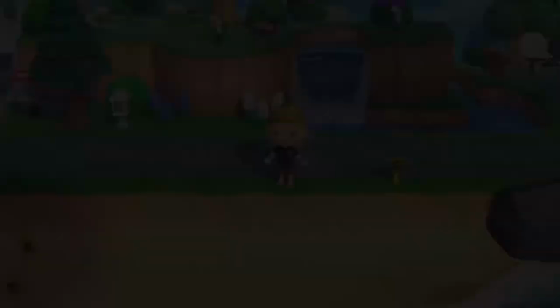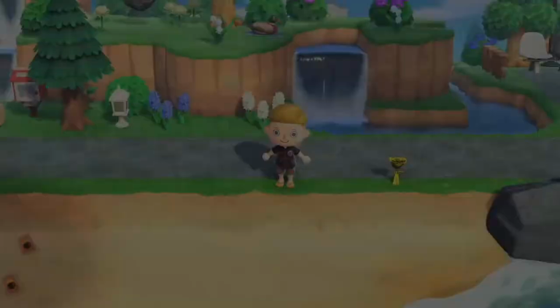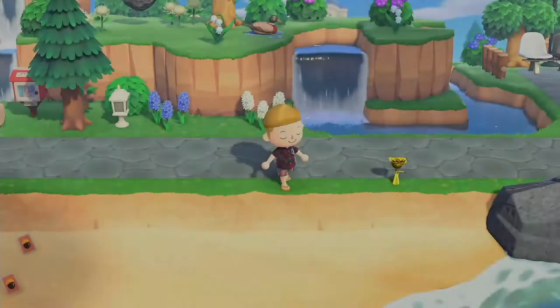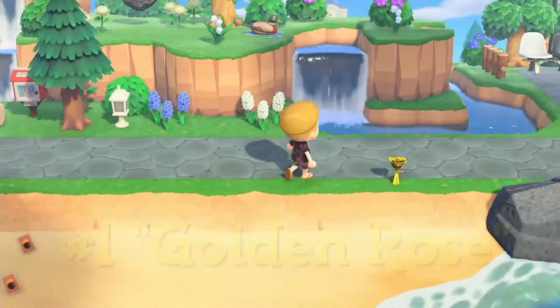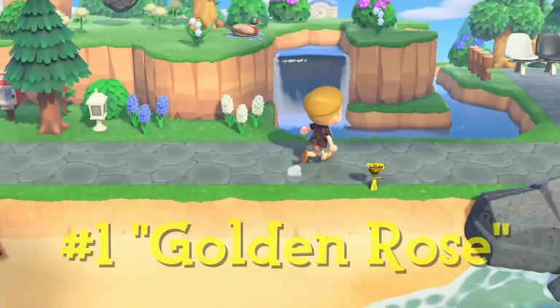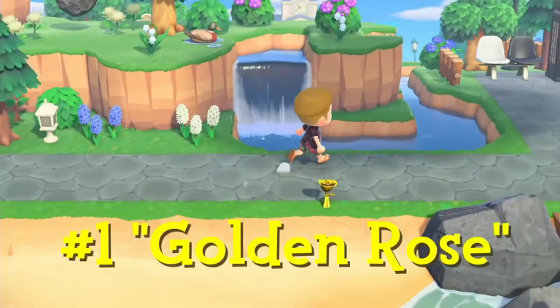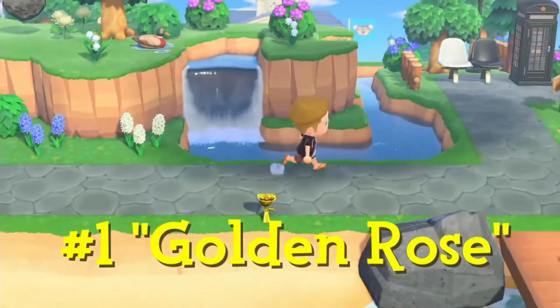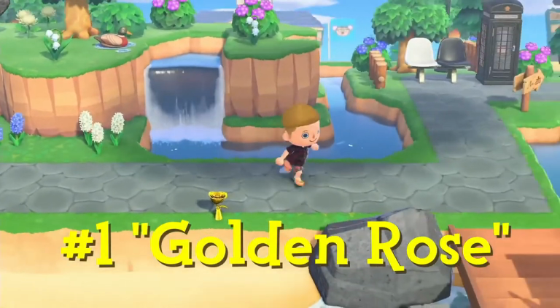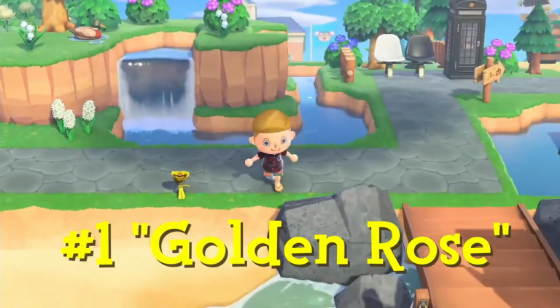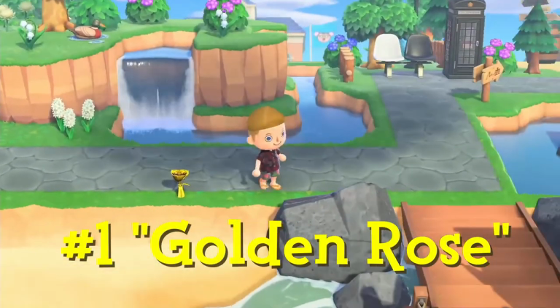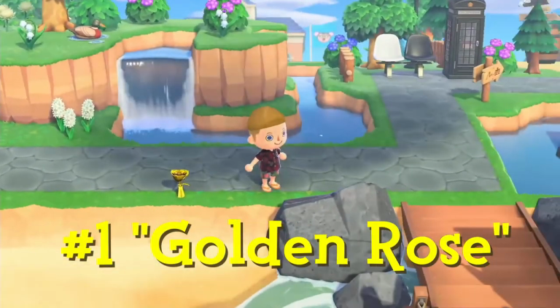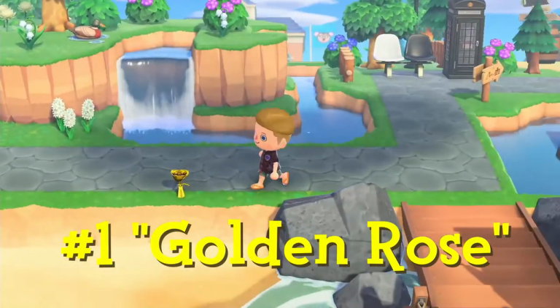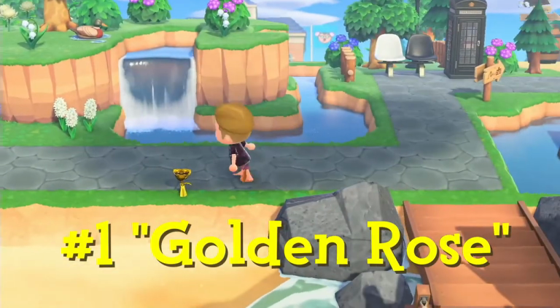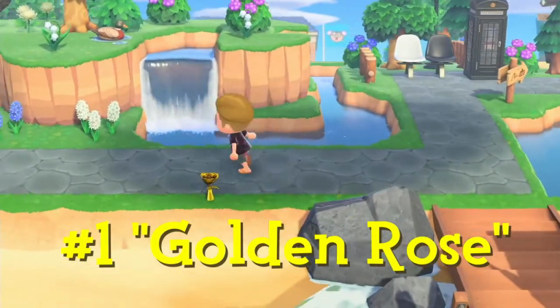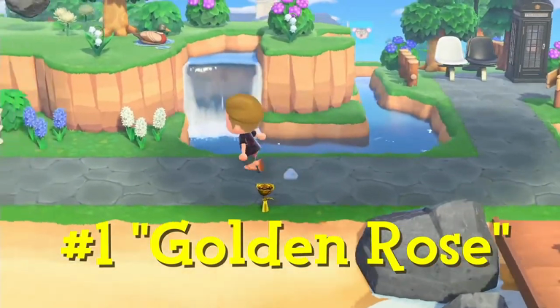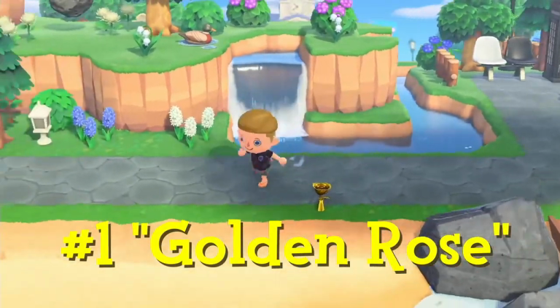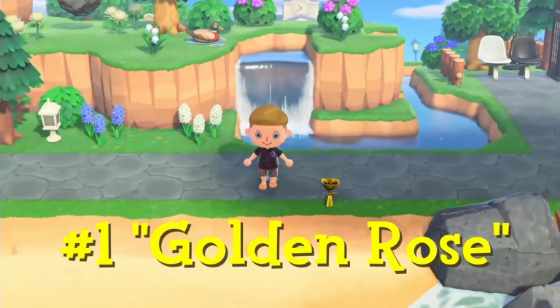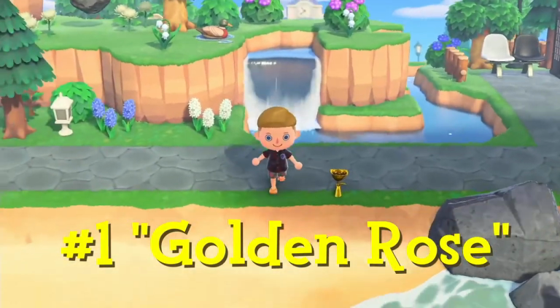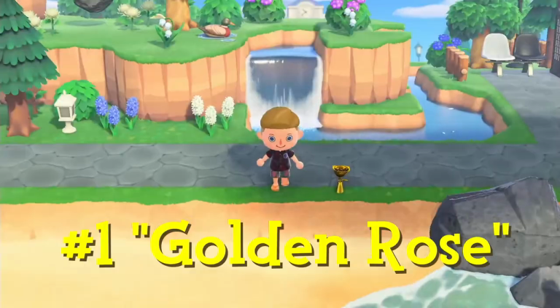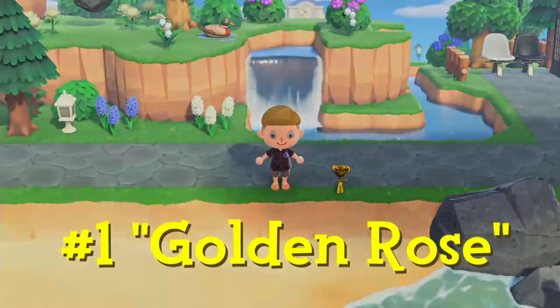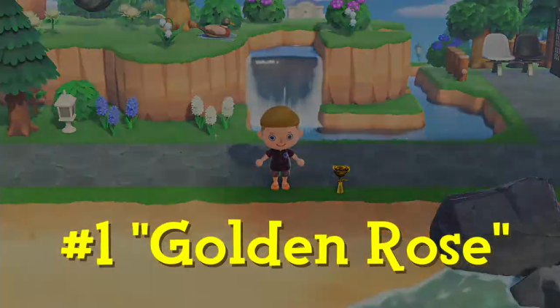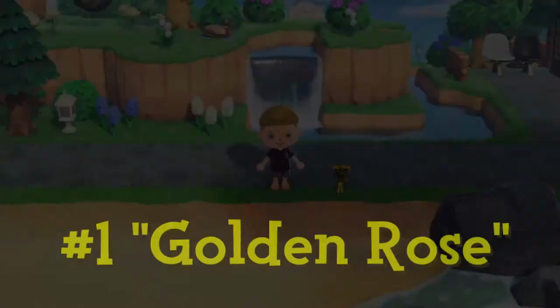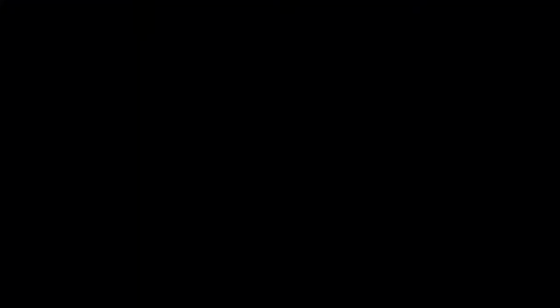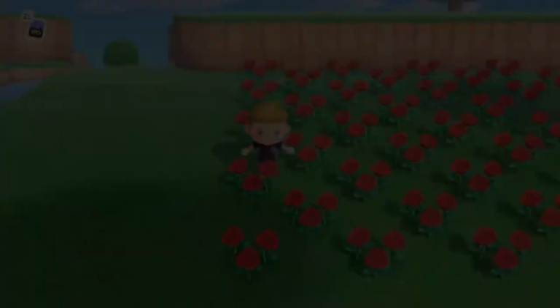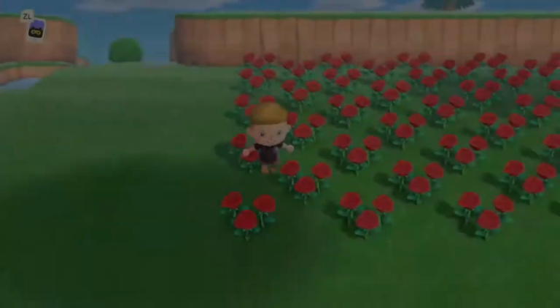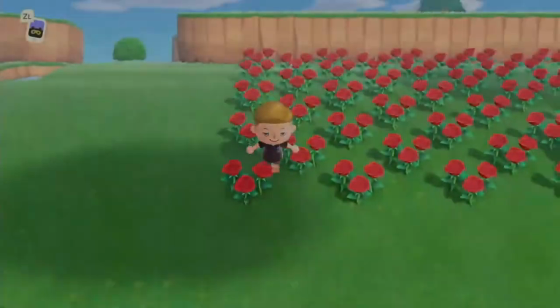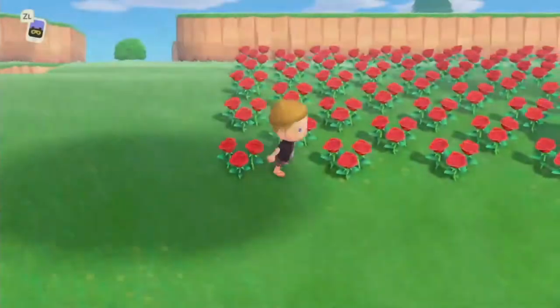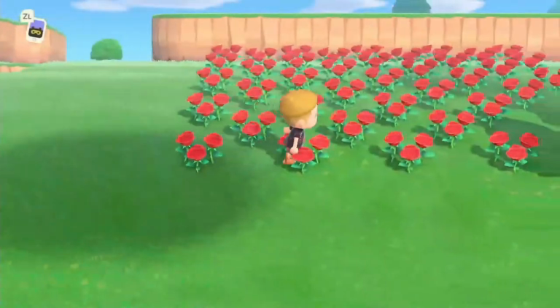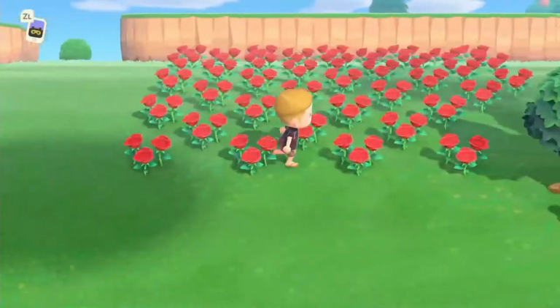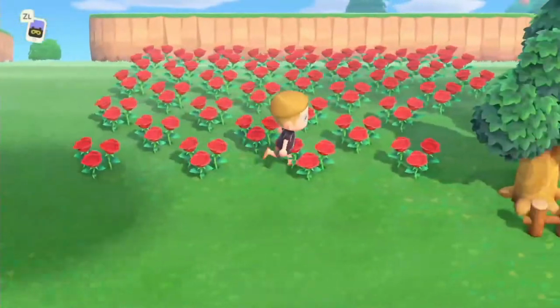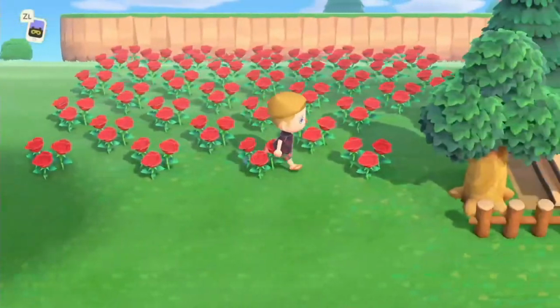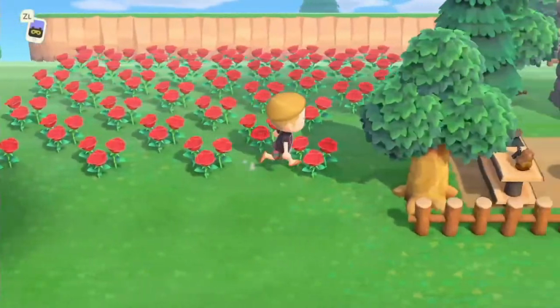For our first tip, let's go ahead and make a golden rose. To do this you need a five-star island rating. To start off with, you need a field of red roses.